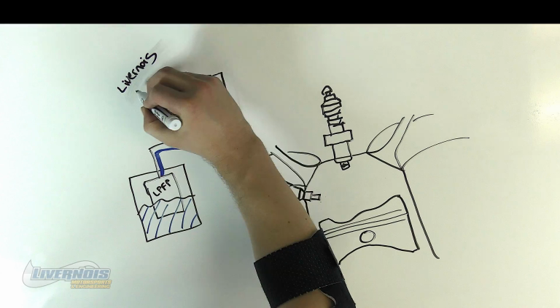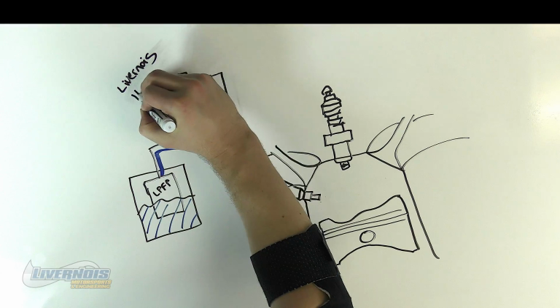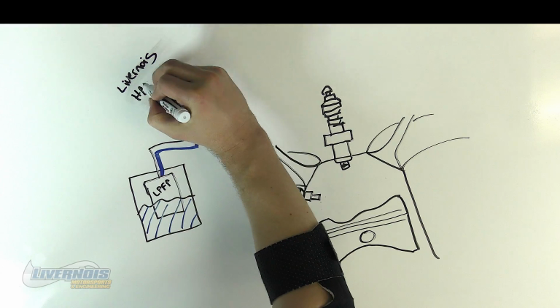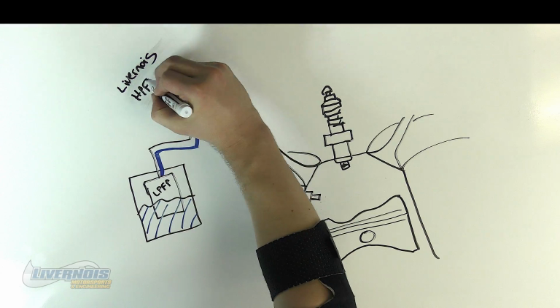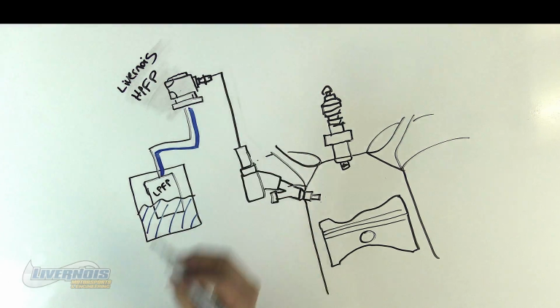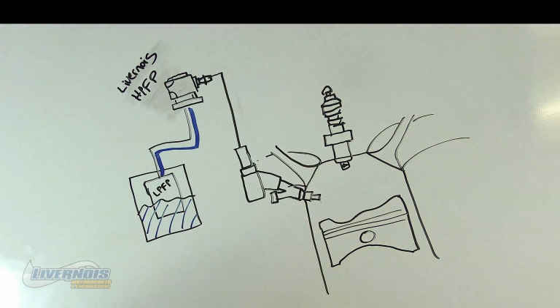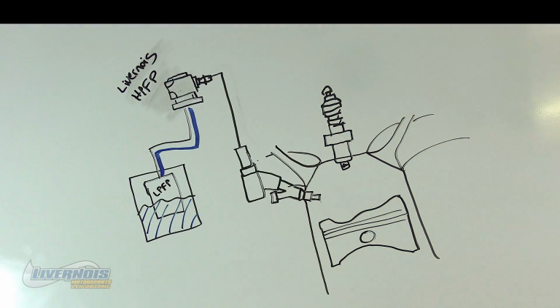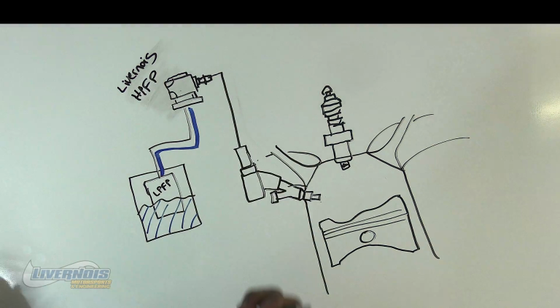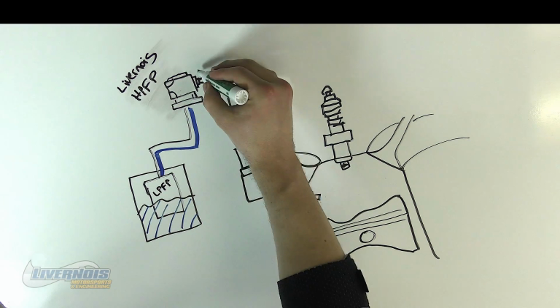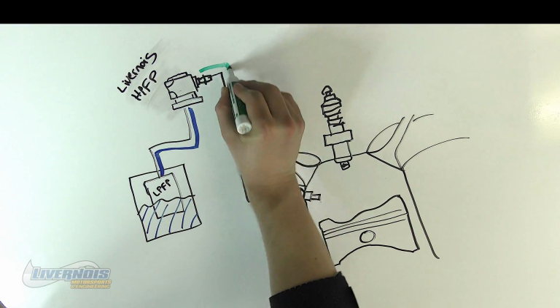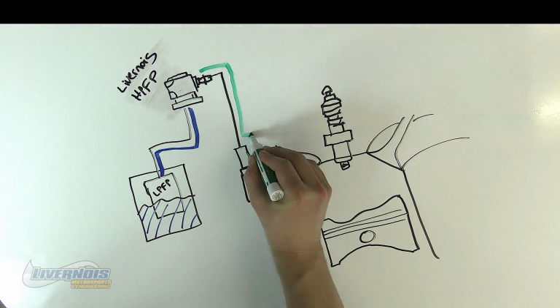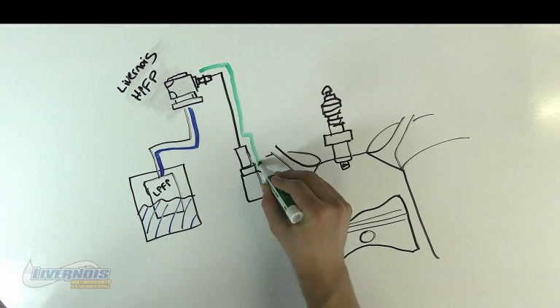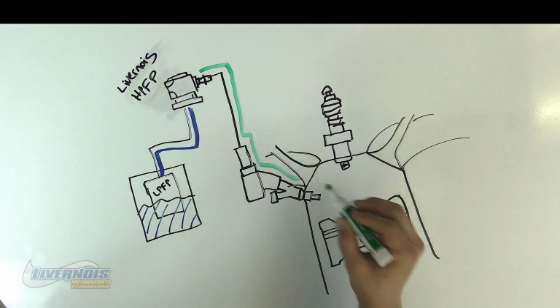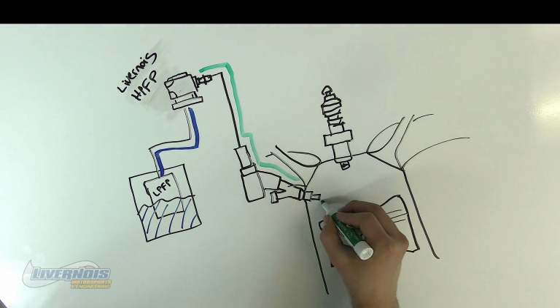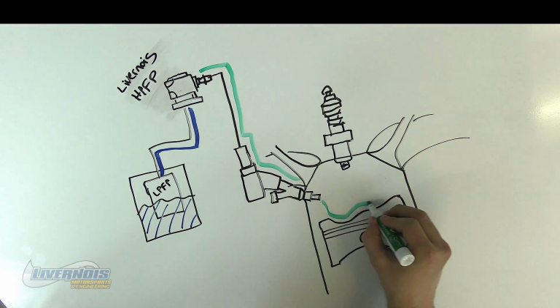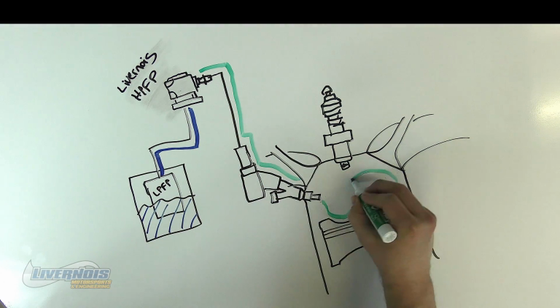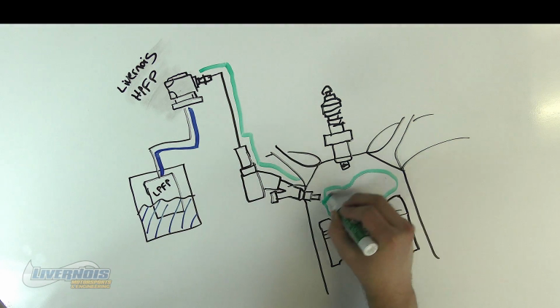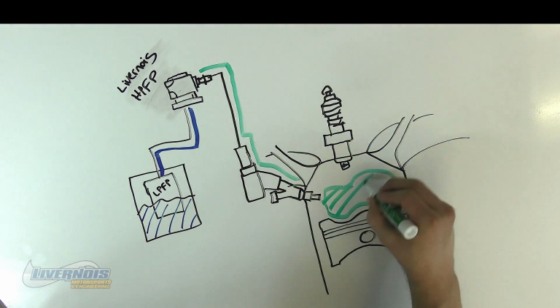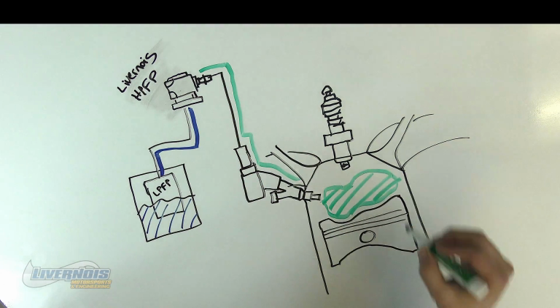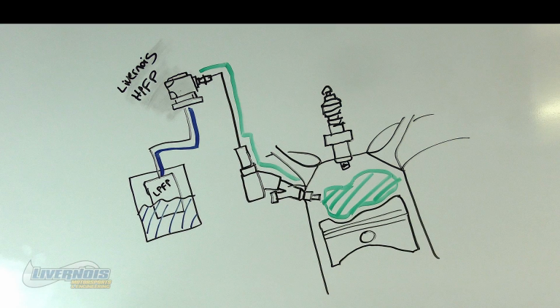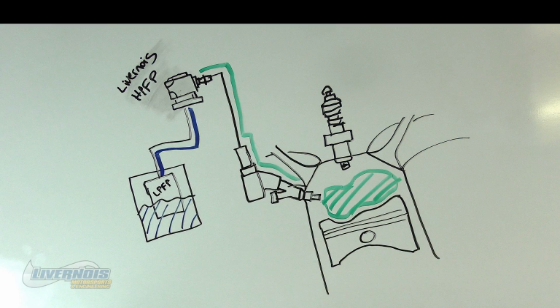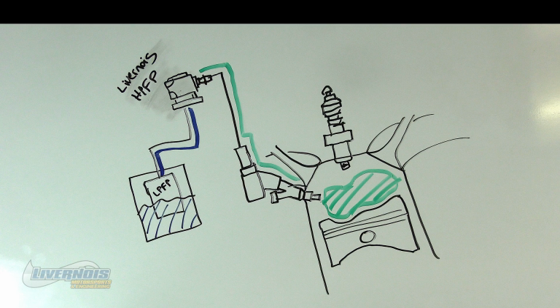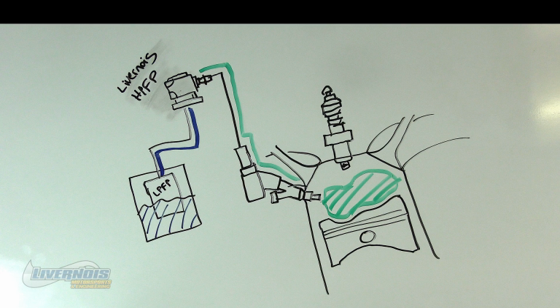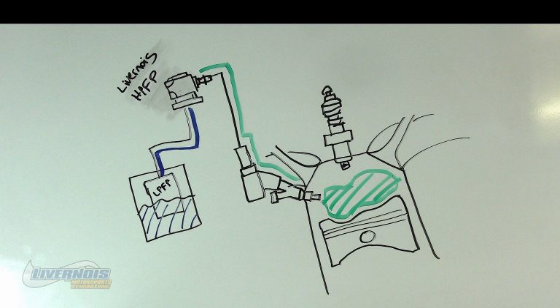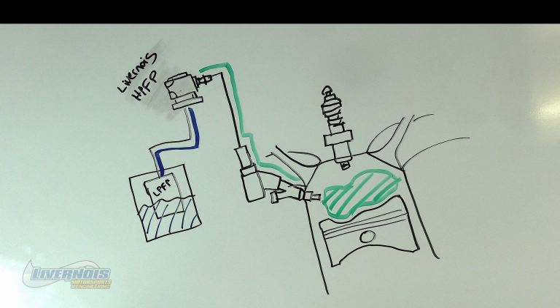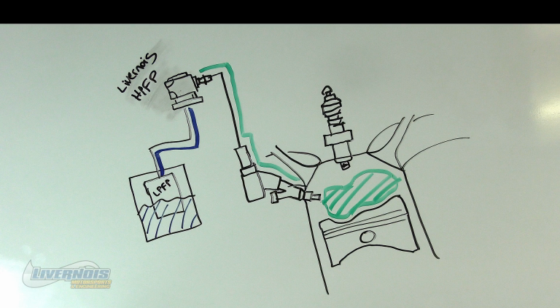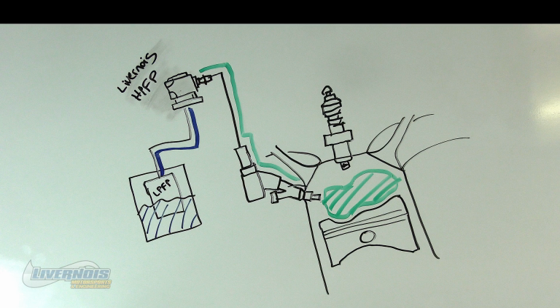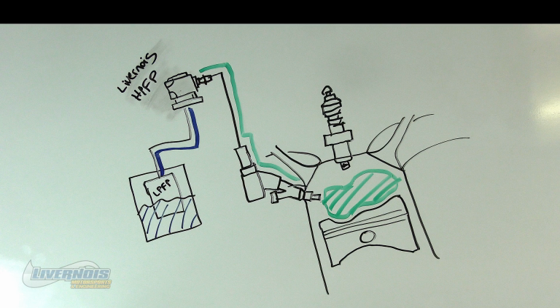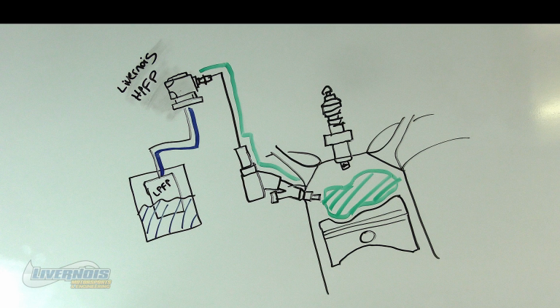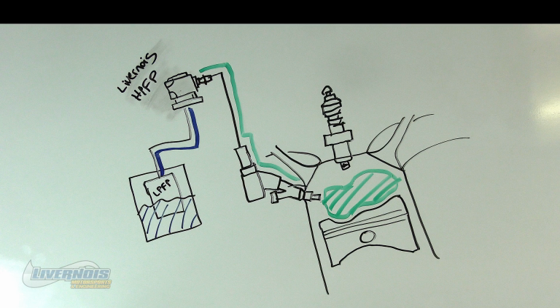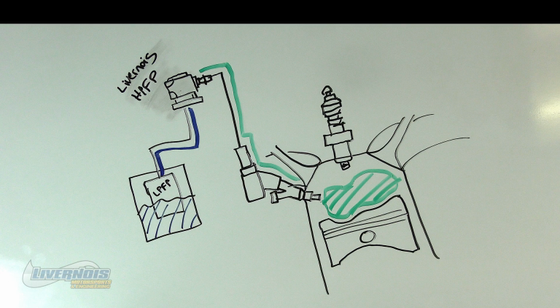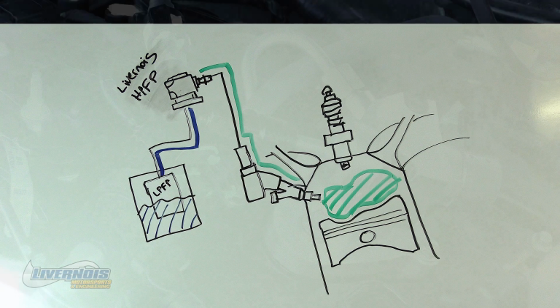This is a rough example of the extra fuel our pump is capable of flowing. This is a must-have for anything above mild horsepower gains.